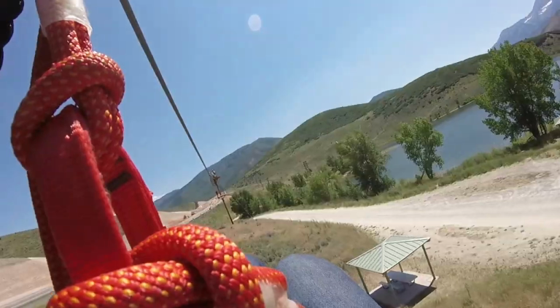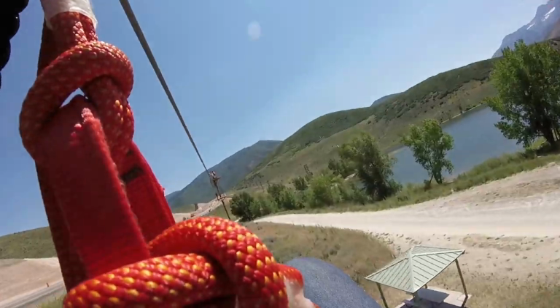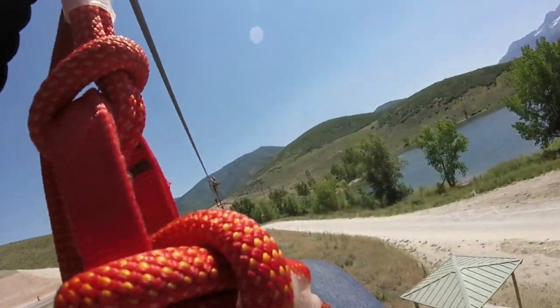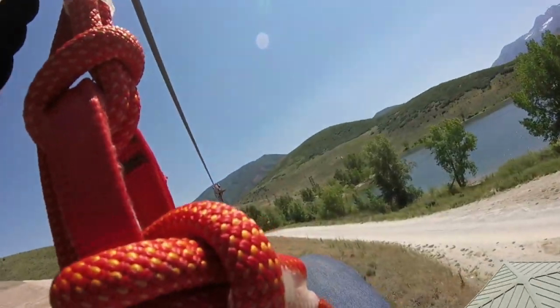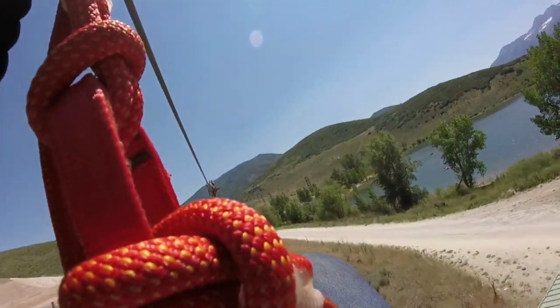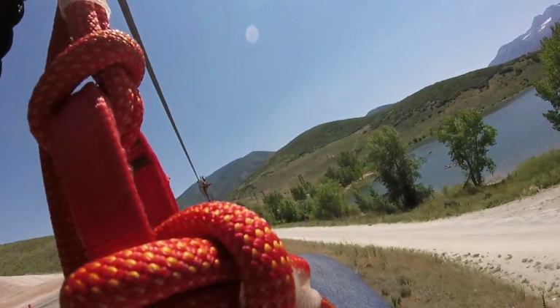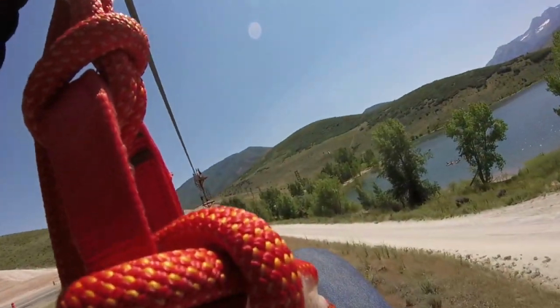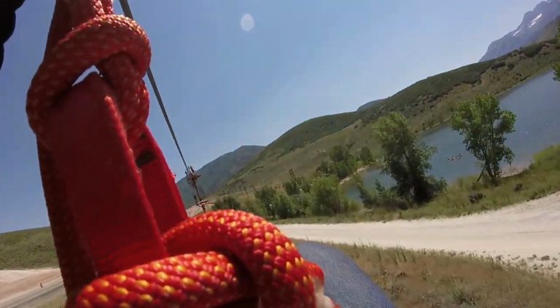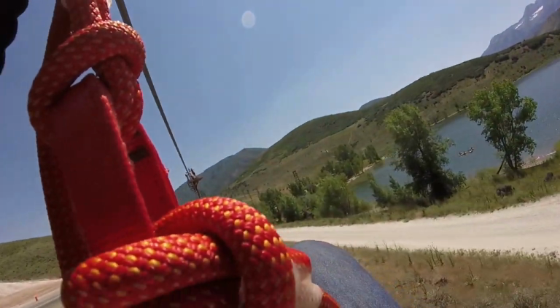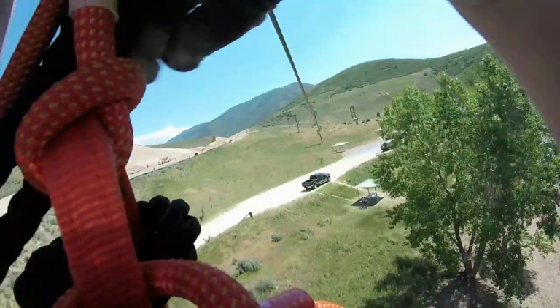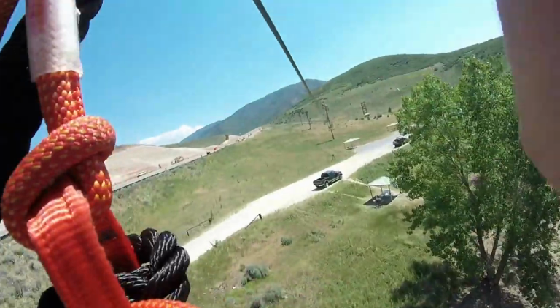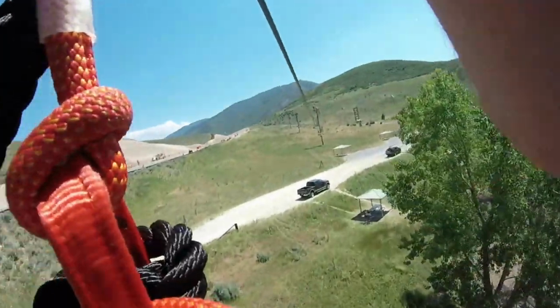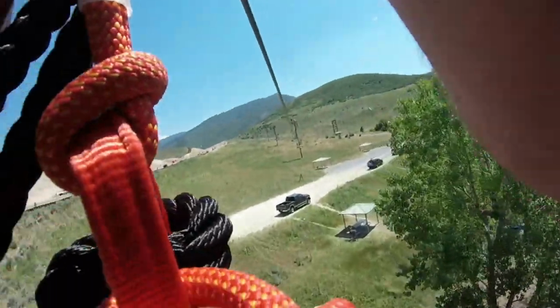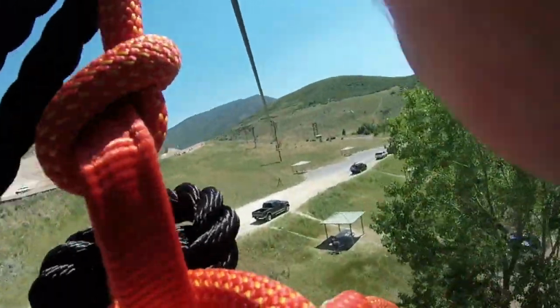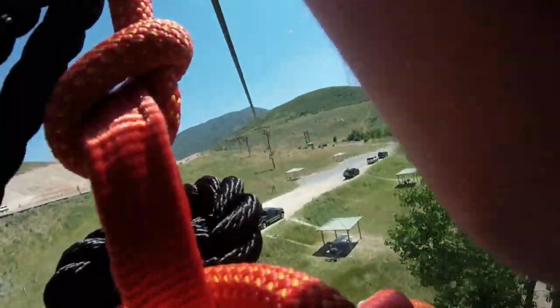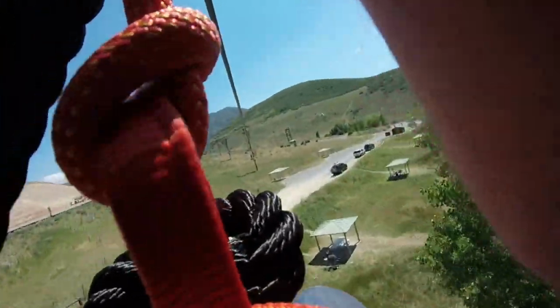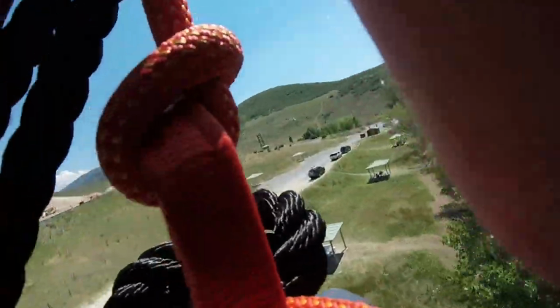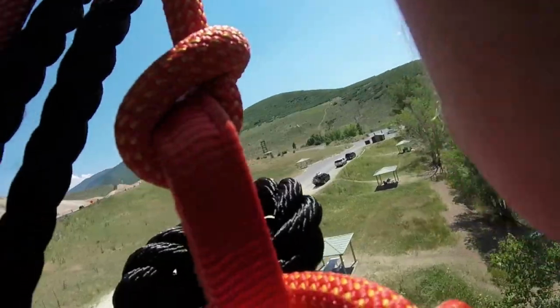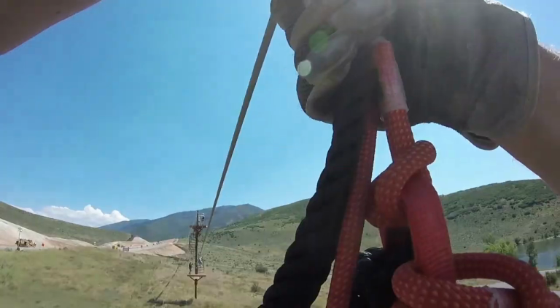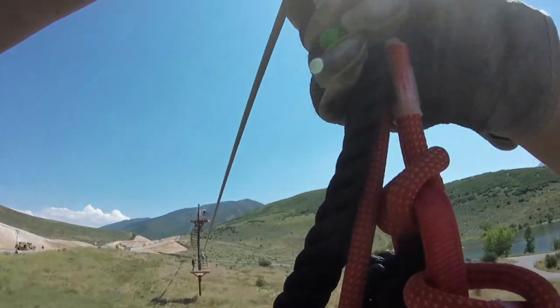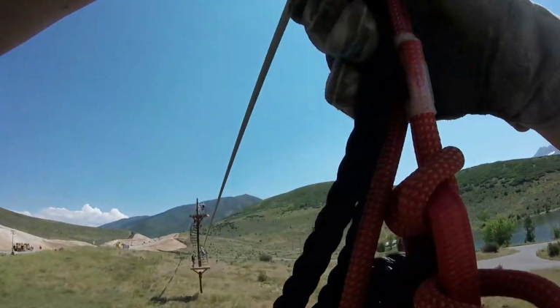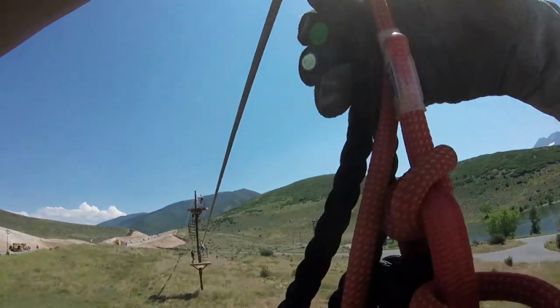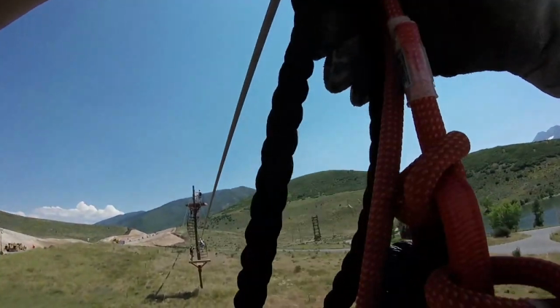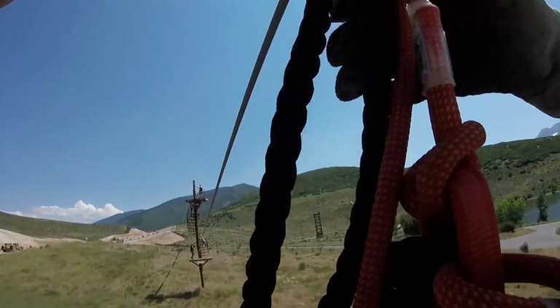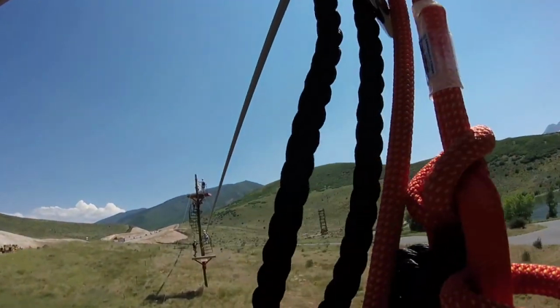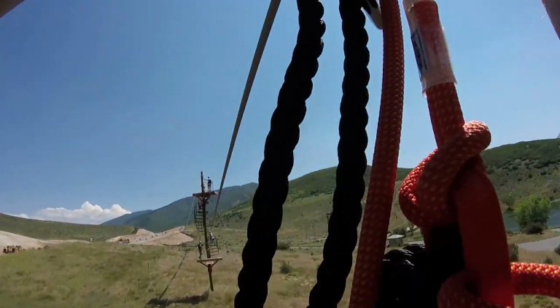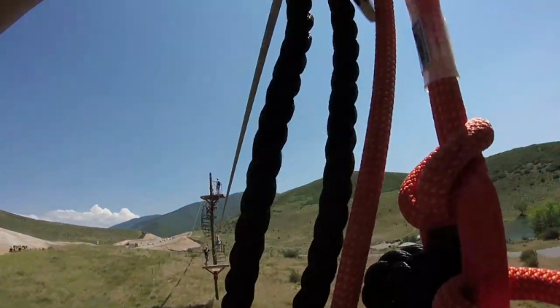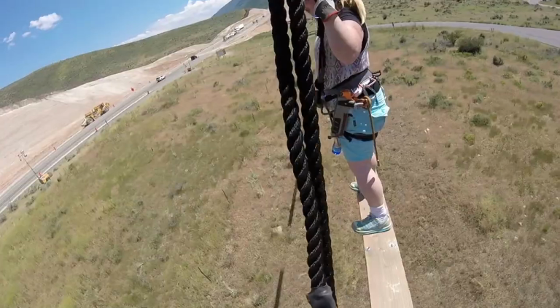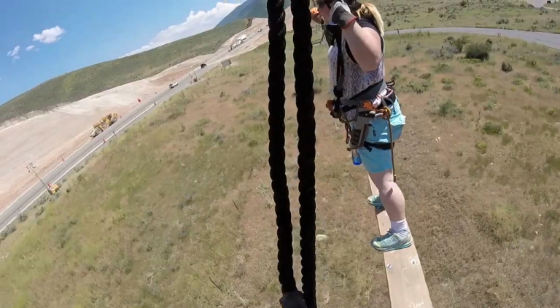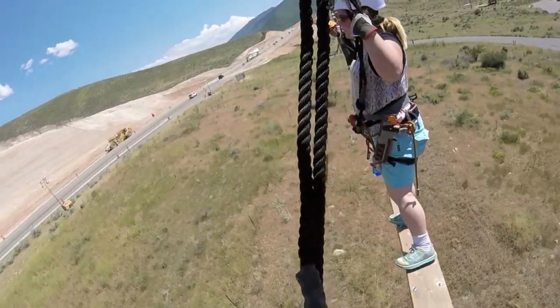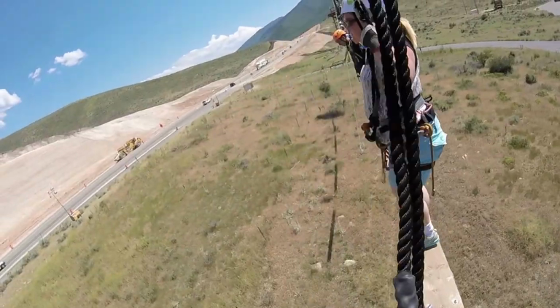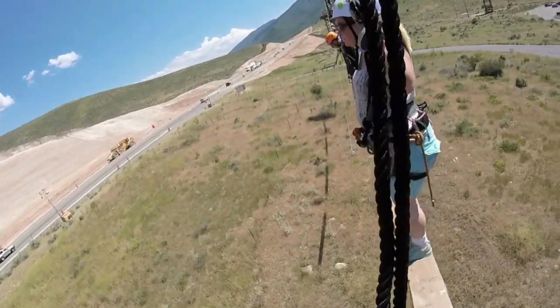Three zip lines and our absolute least favorite bridge later, and we take the final zip line to the tower where it all began.